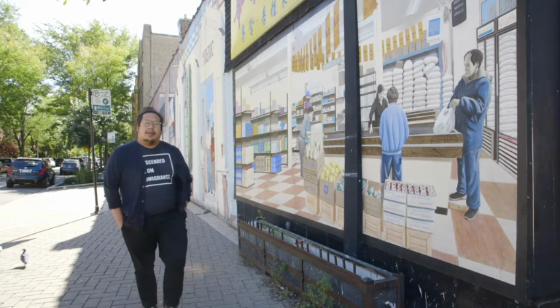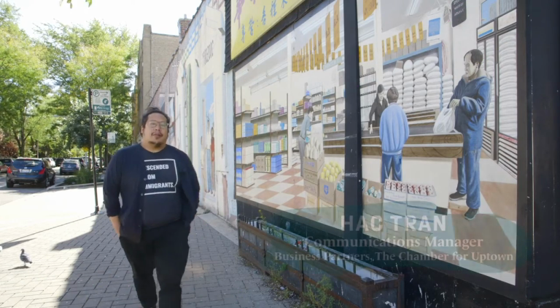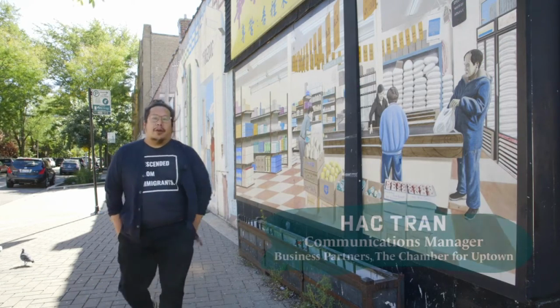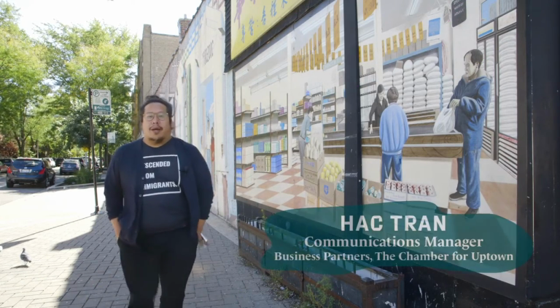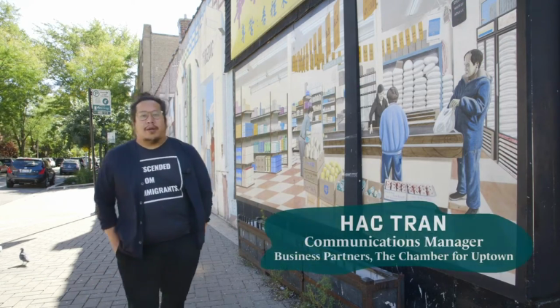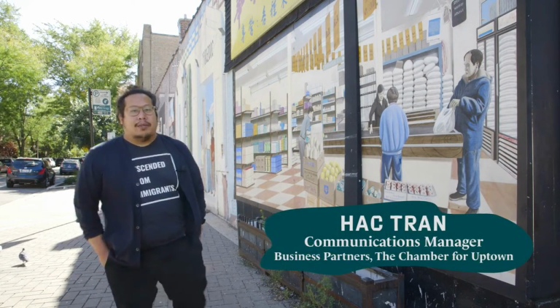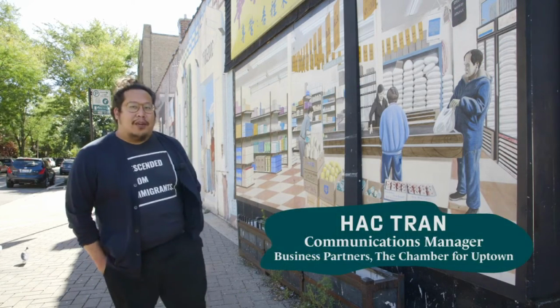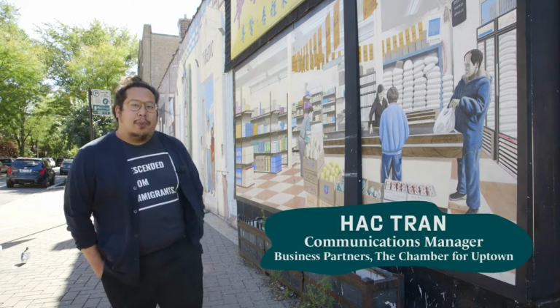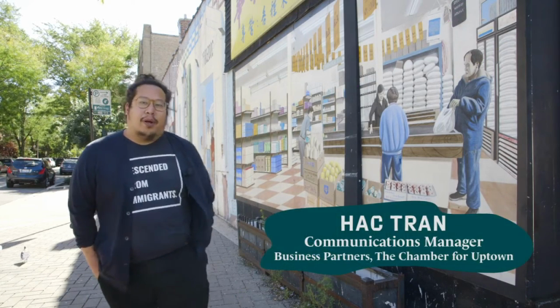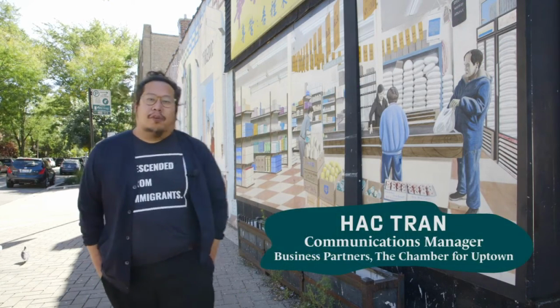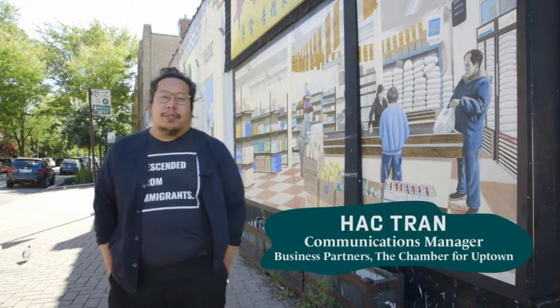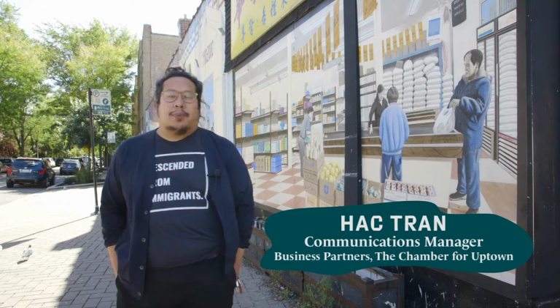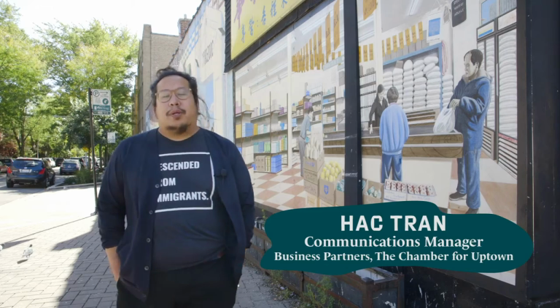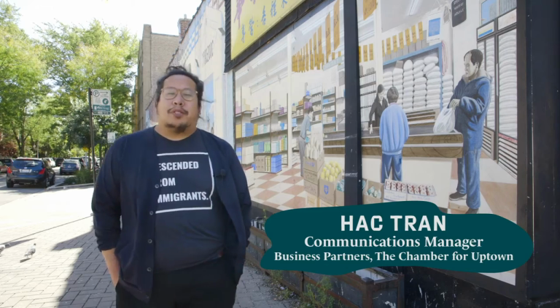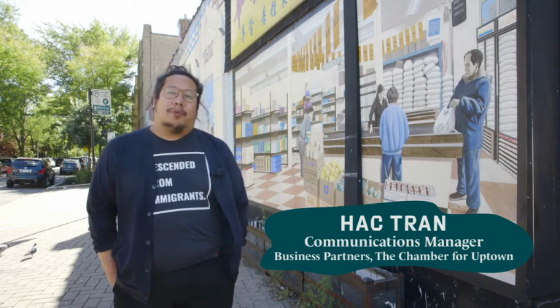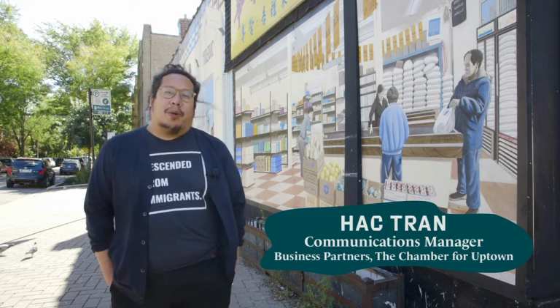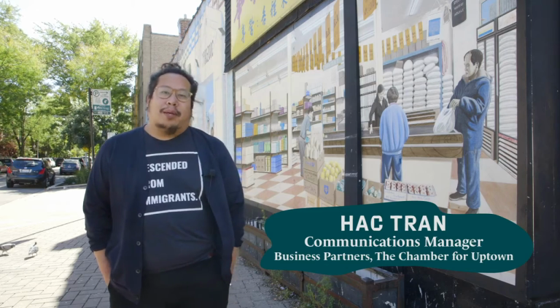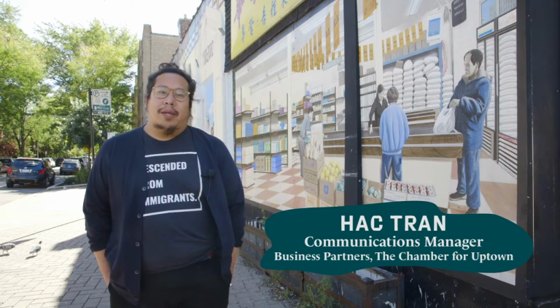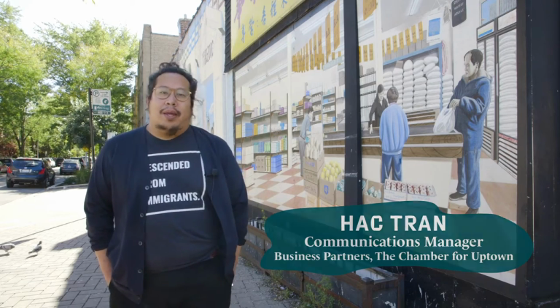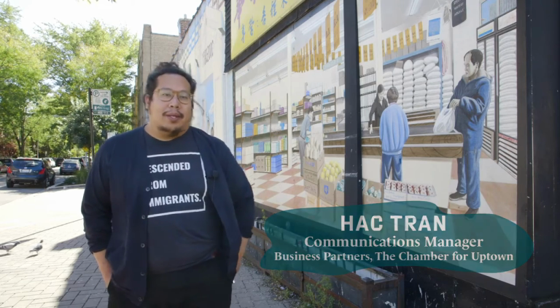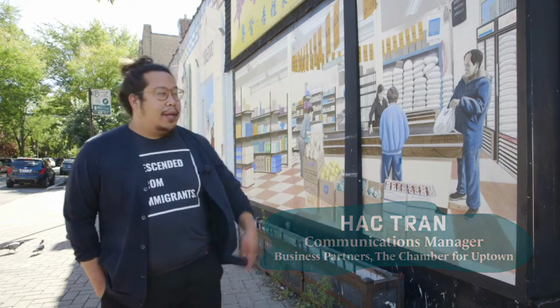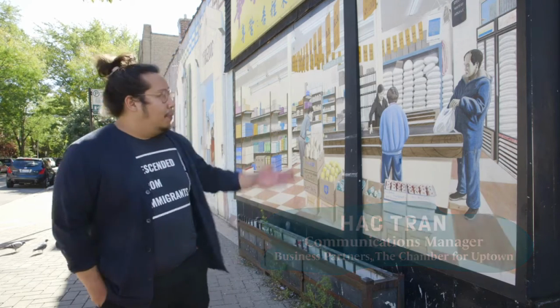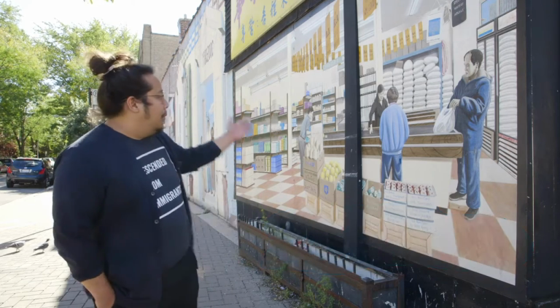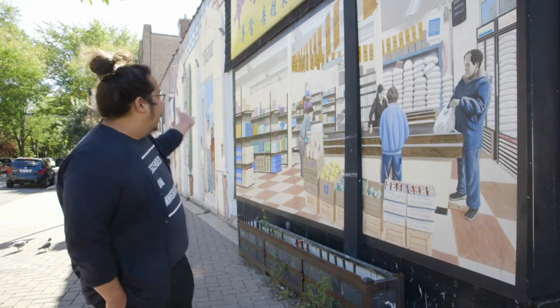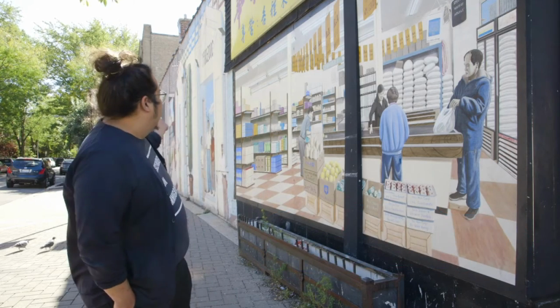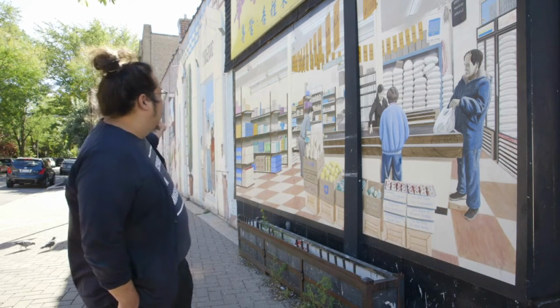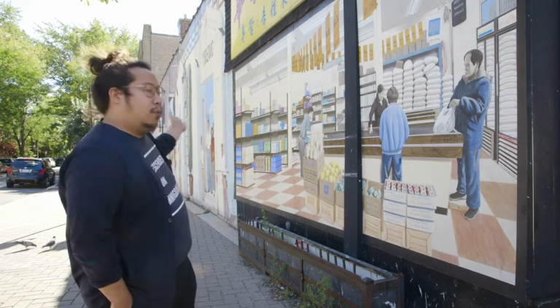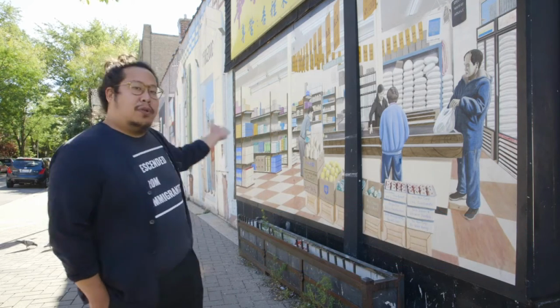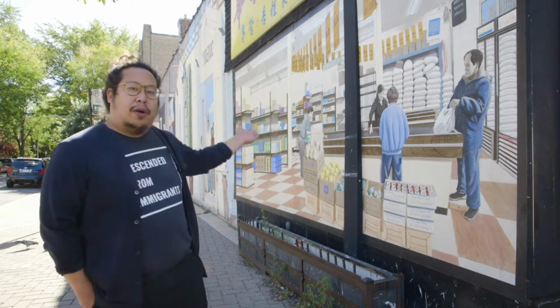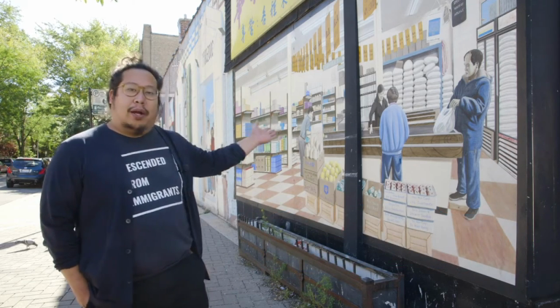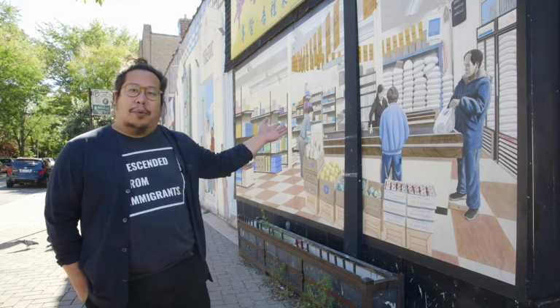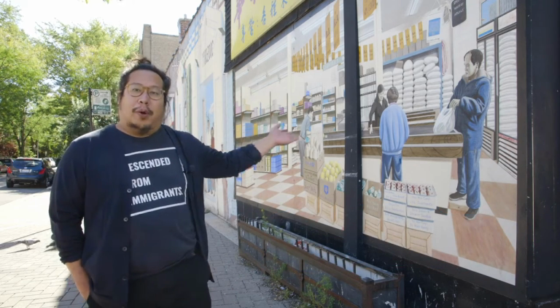Hi there, I'm Hock Tran, staff member of Business Partners, the Chamber for Uptown, and today I'm going to be talking to you about the Roots of Argyle mural.